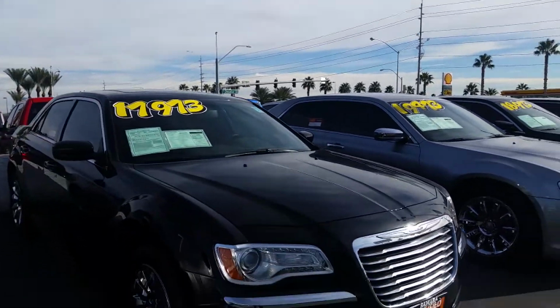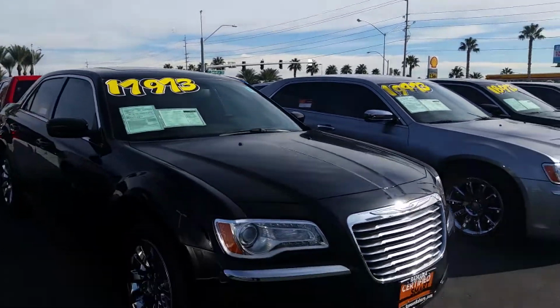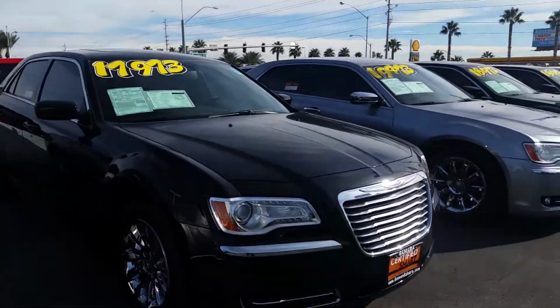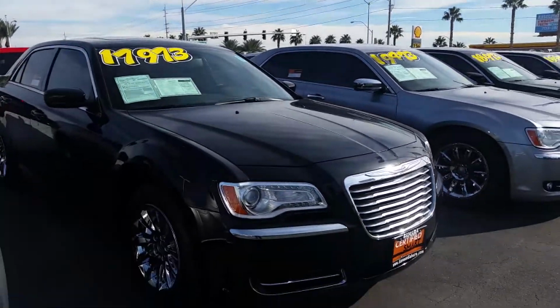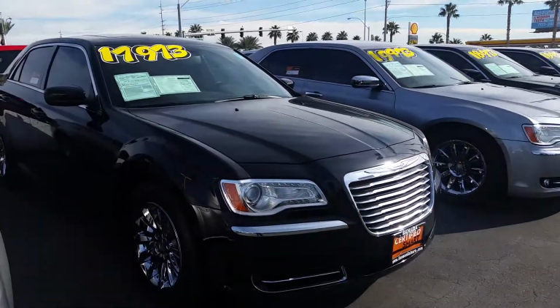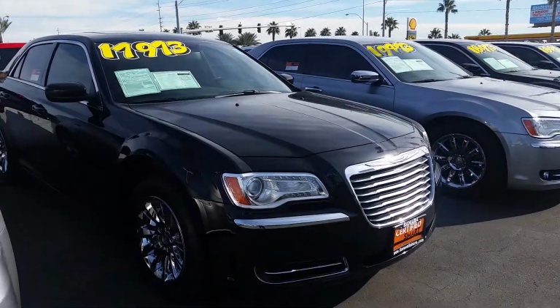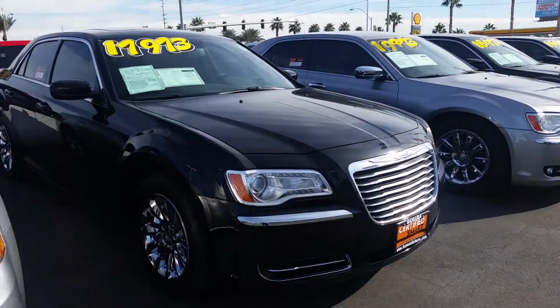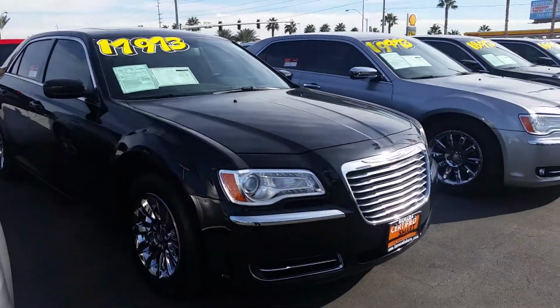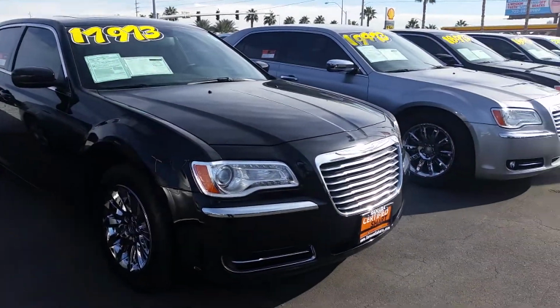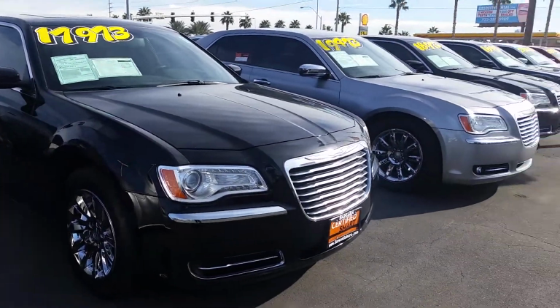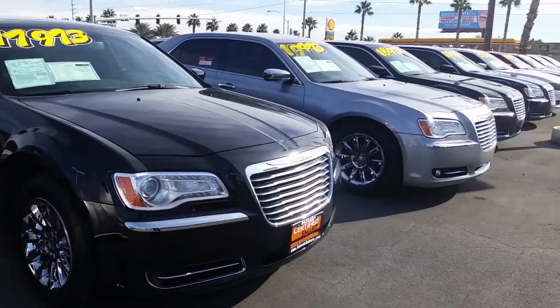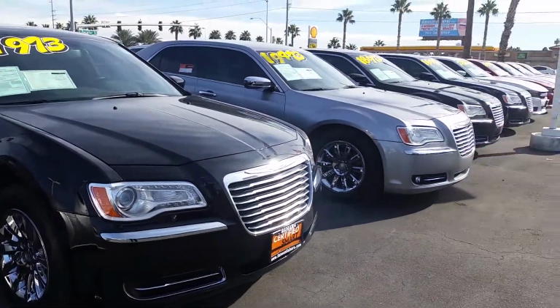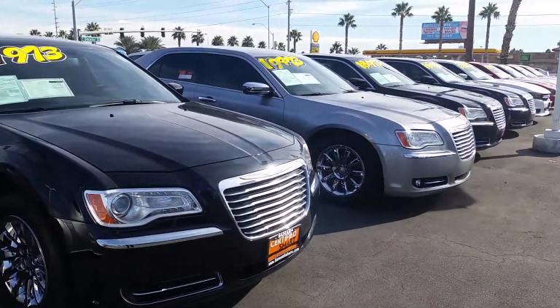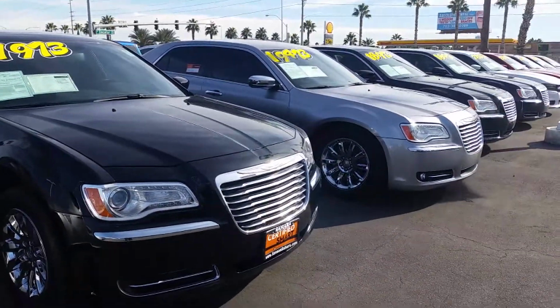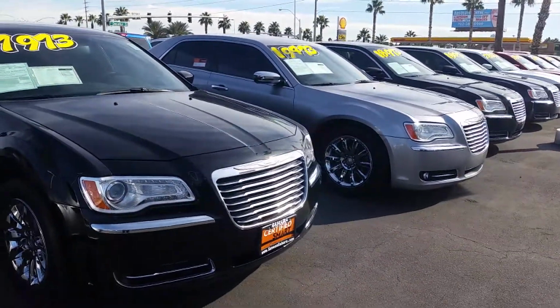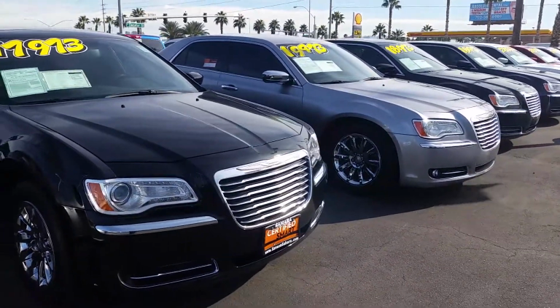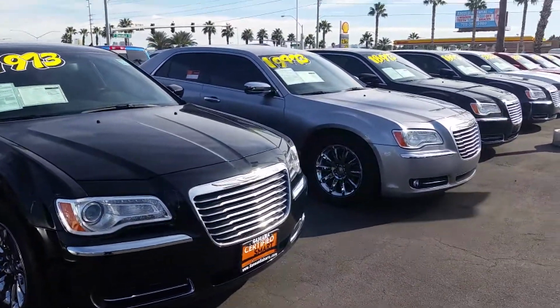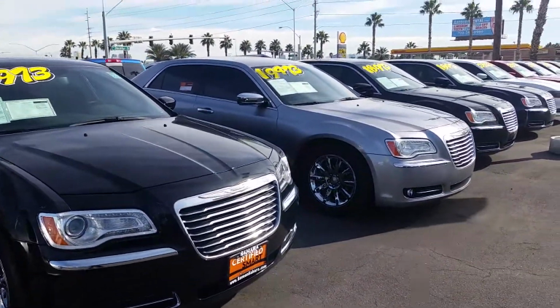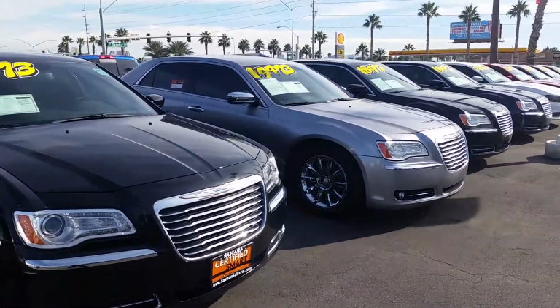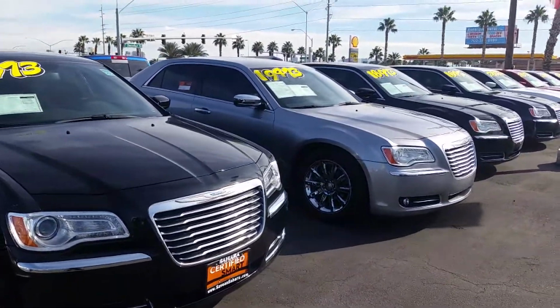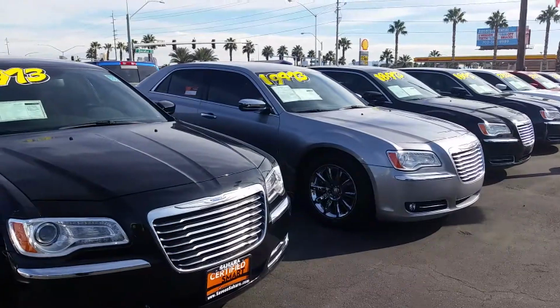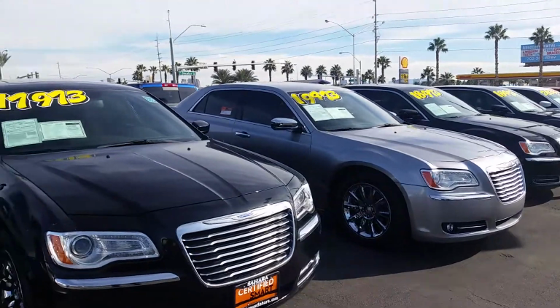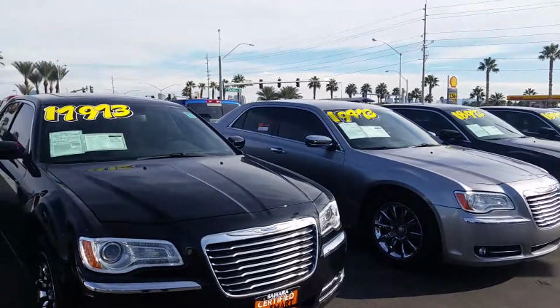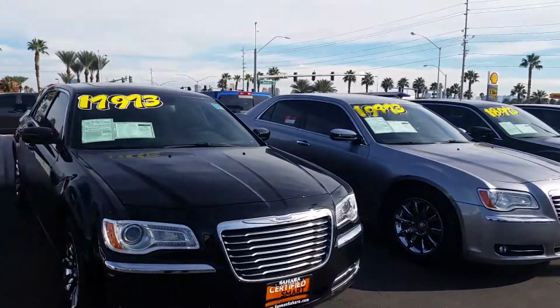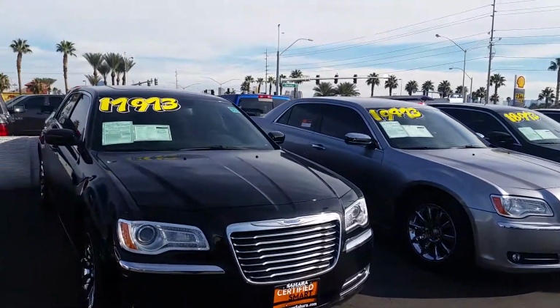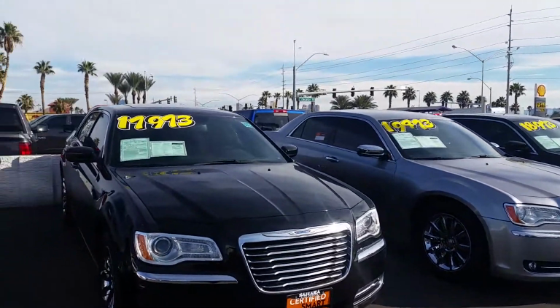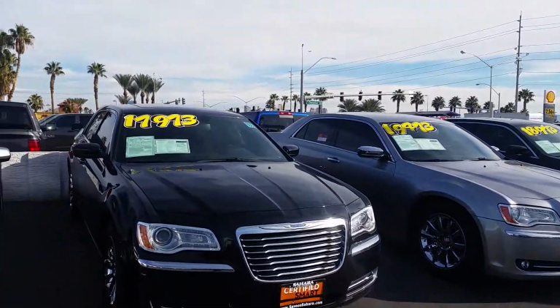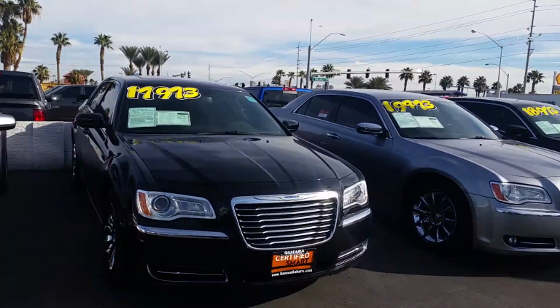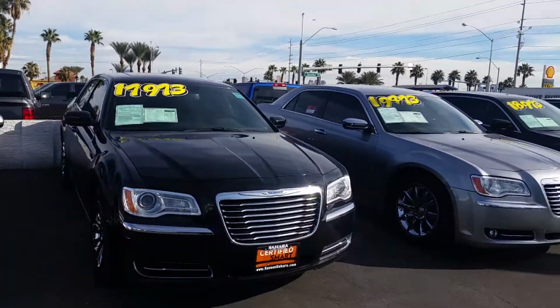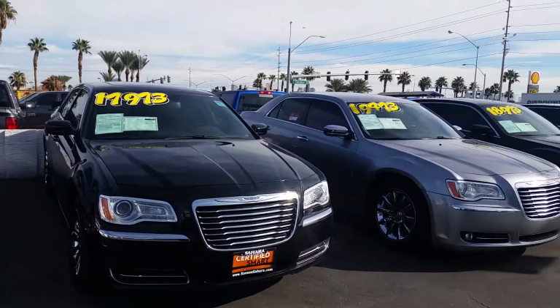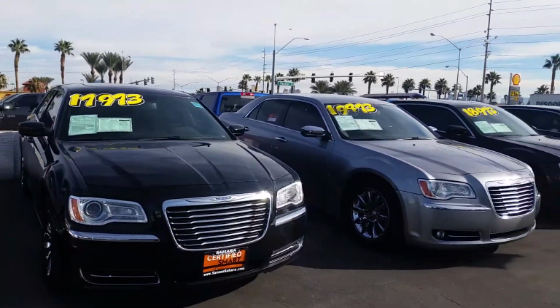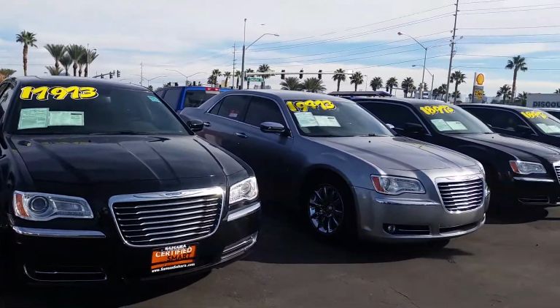That's at Harry Chrysler Jeep and Dodge. They are six cylinders also.